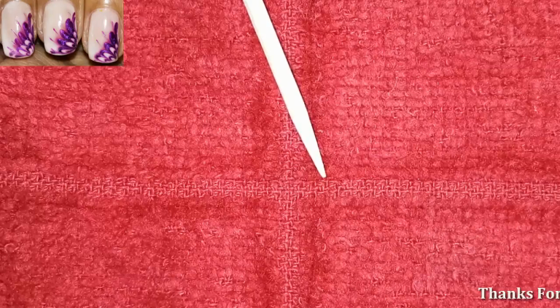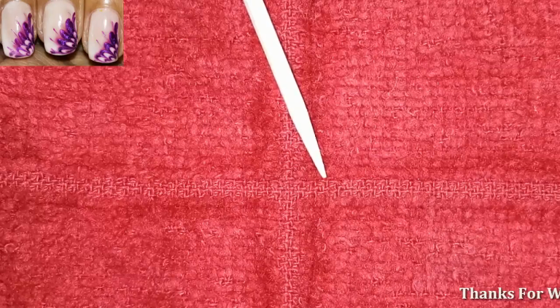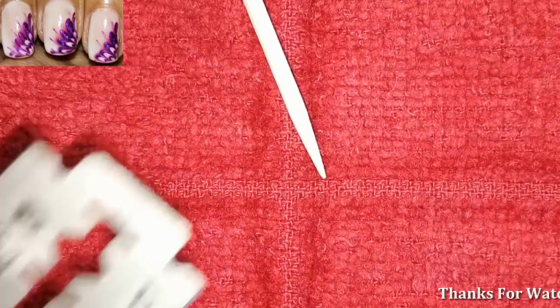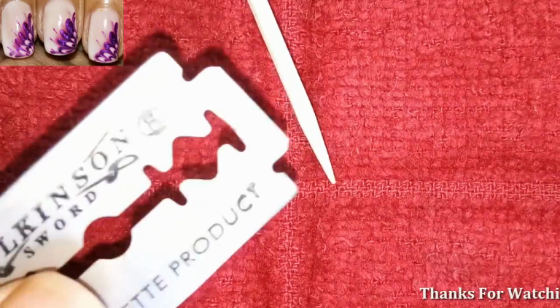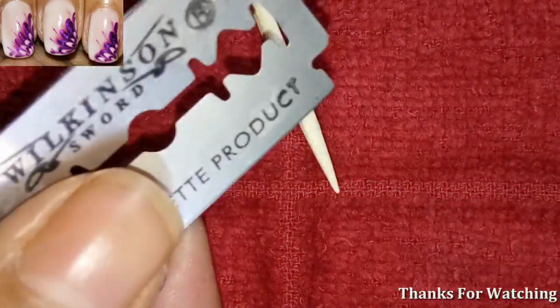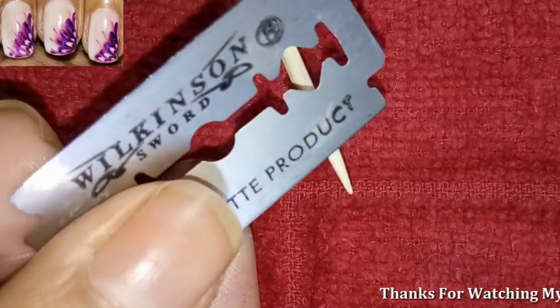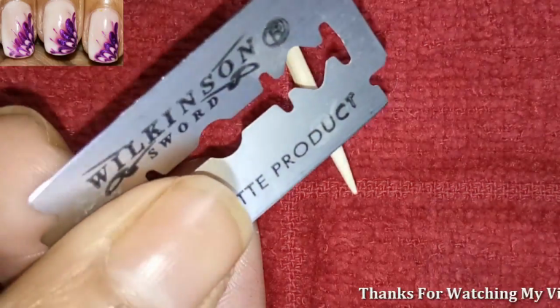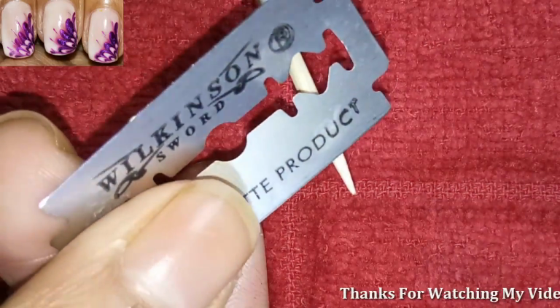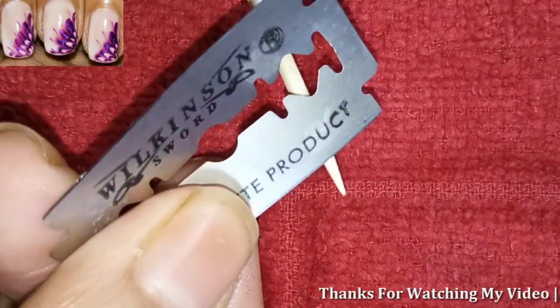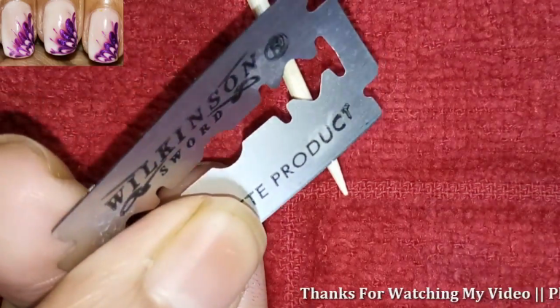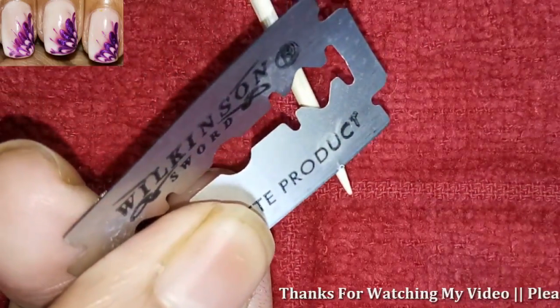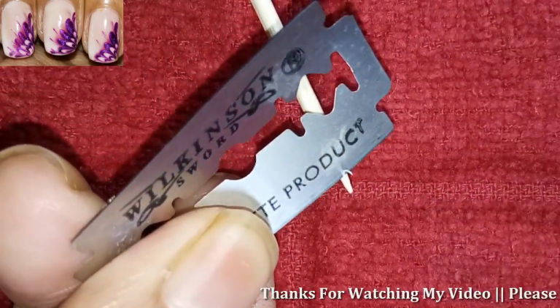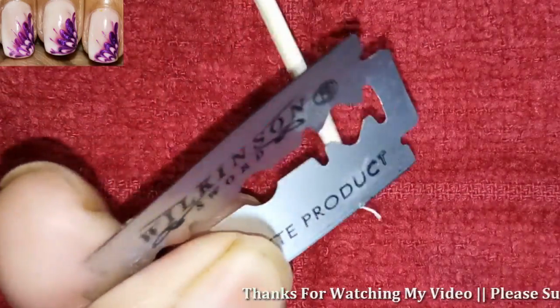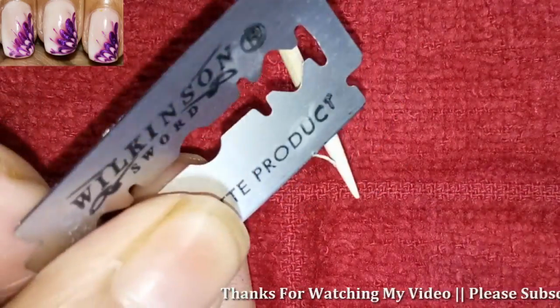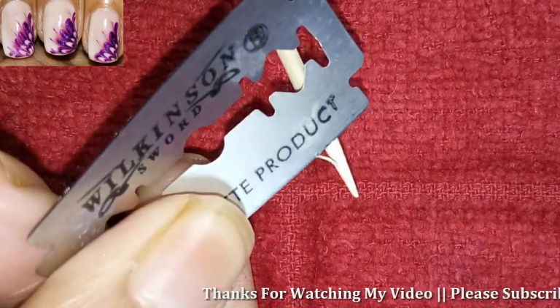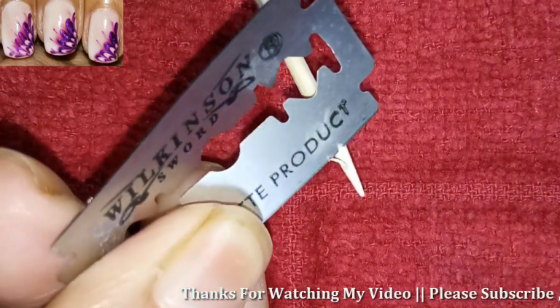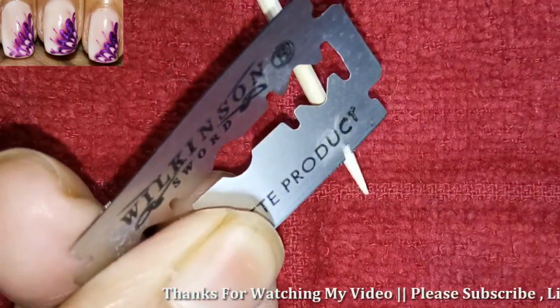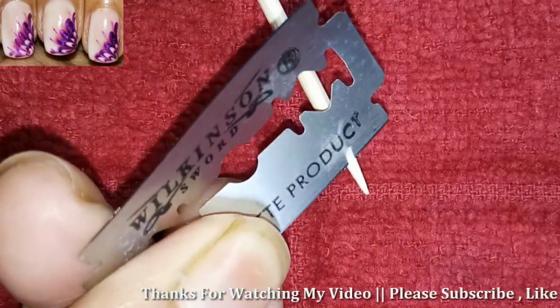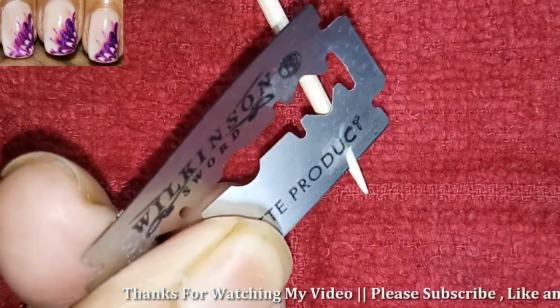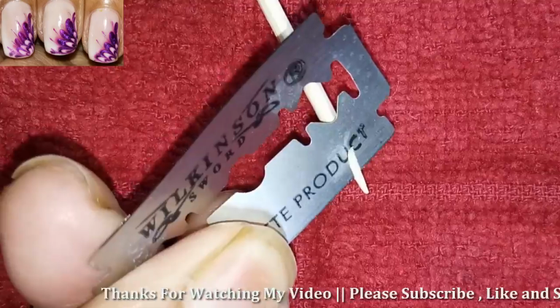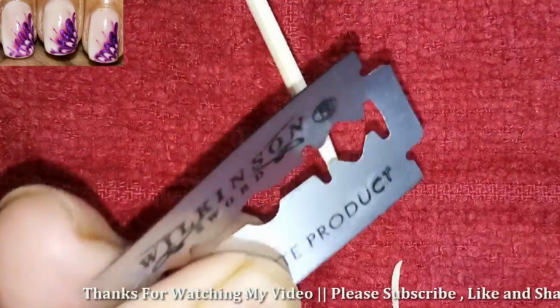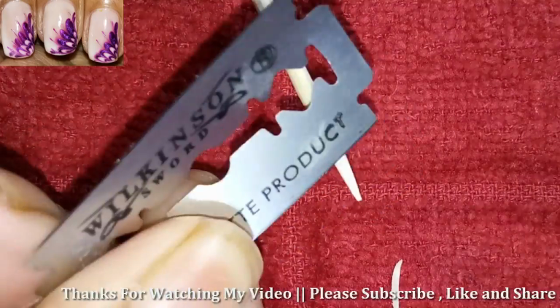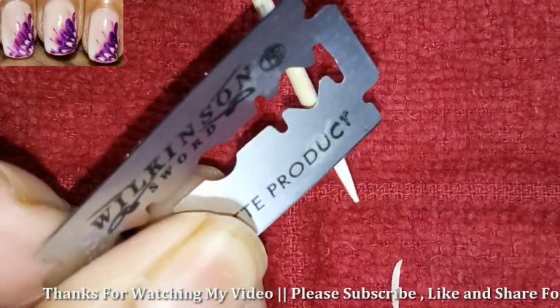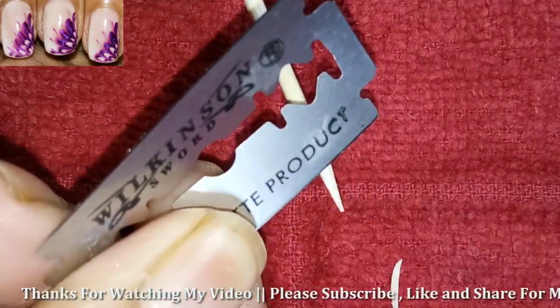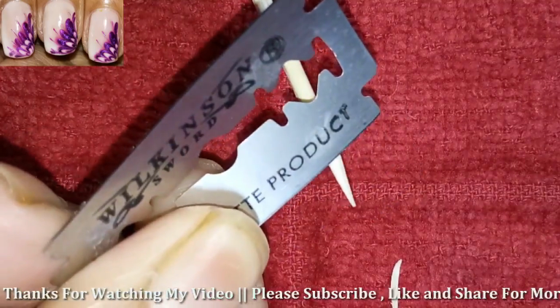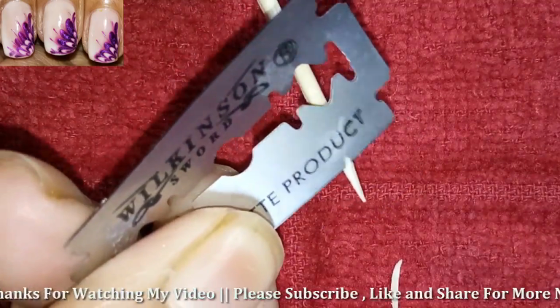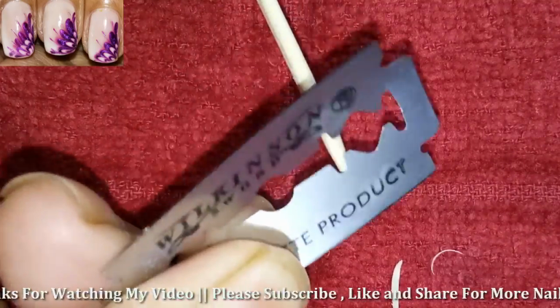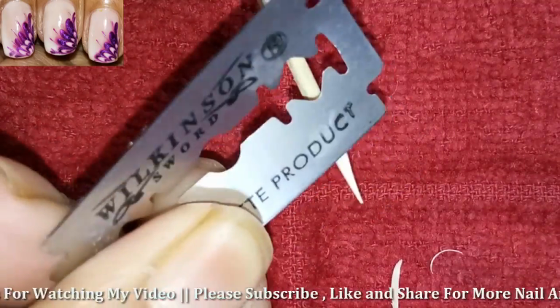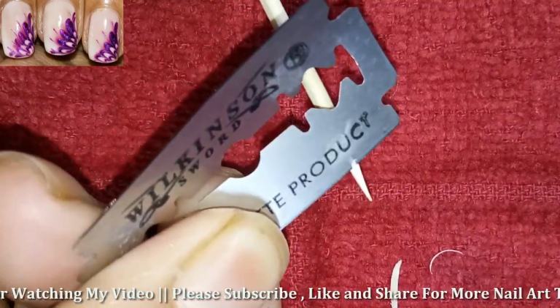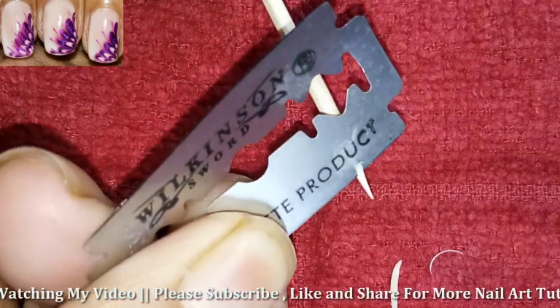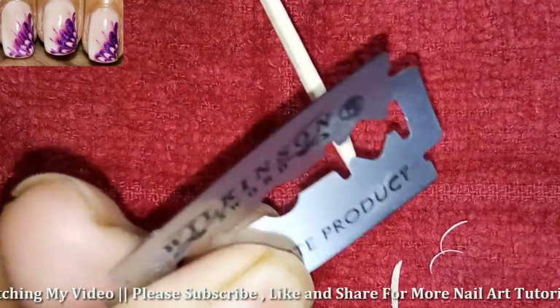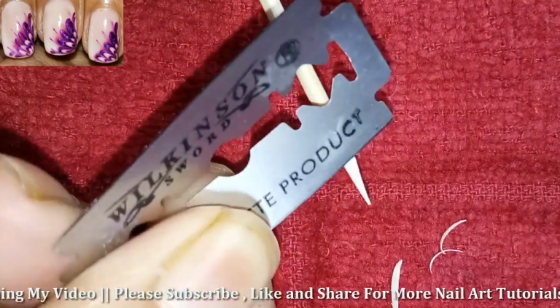Please subscribe to my channel and press the bell icon to get notifications of new nail art designs. My channel definitely helps to beautify your nails.